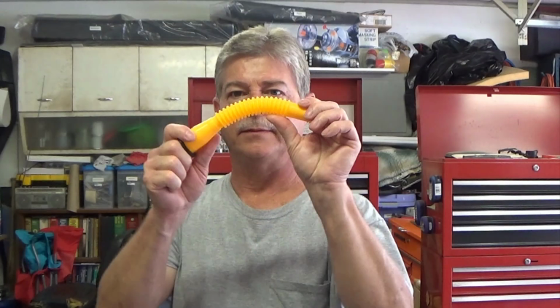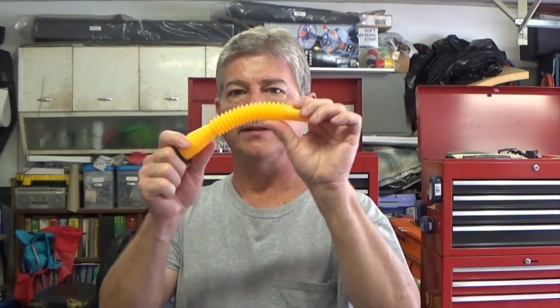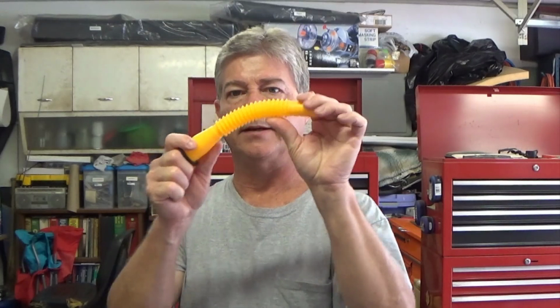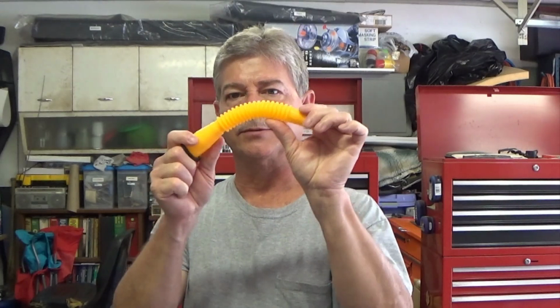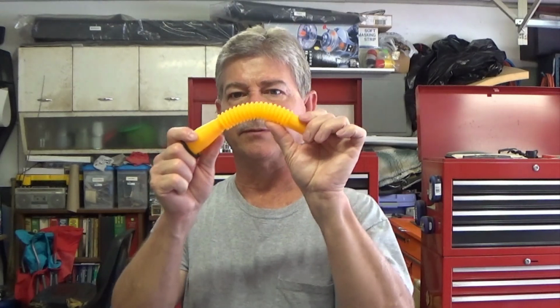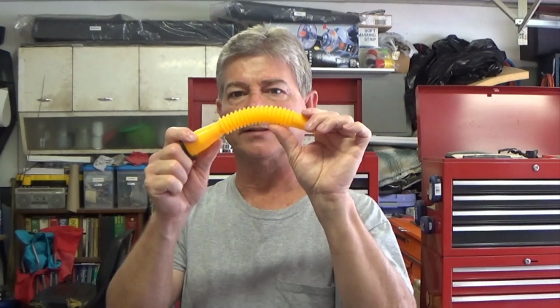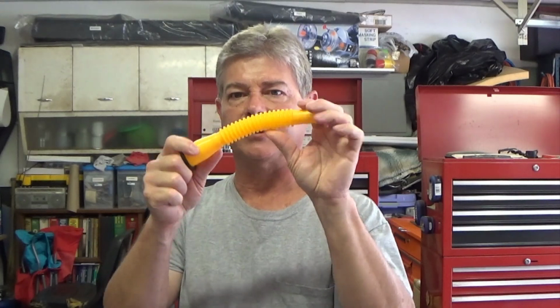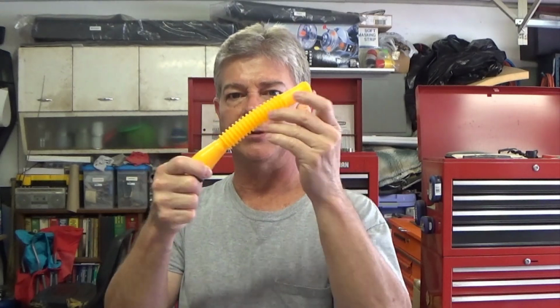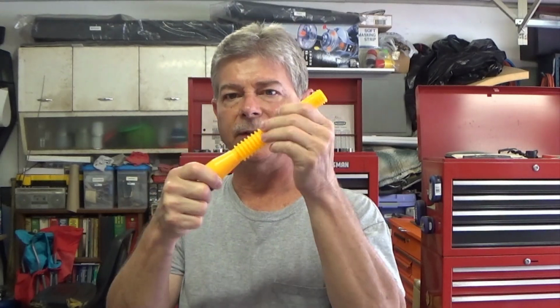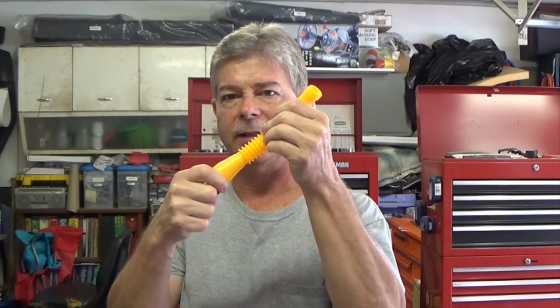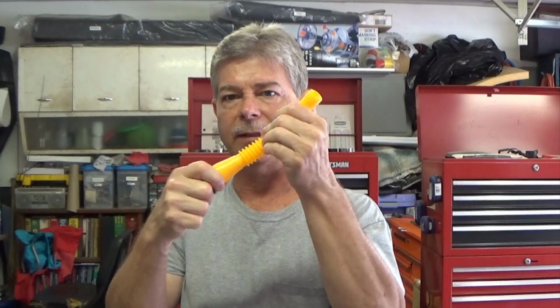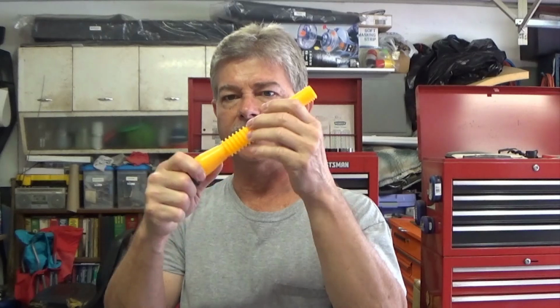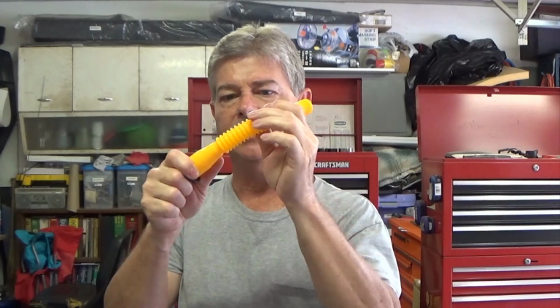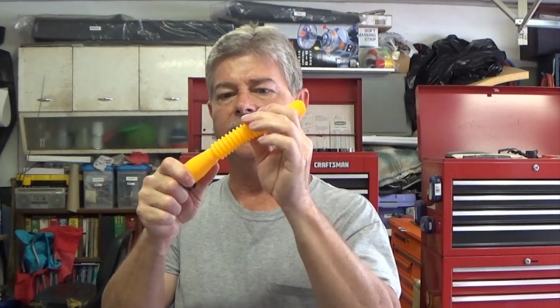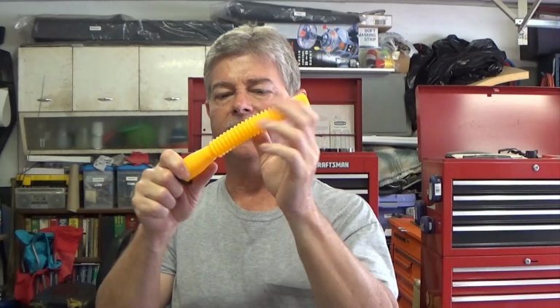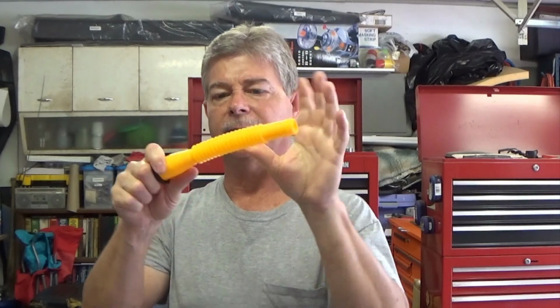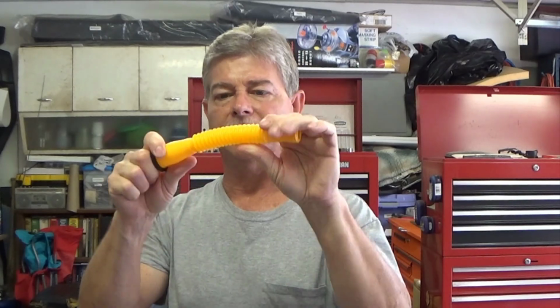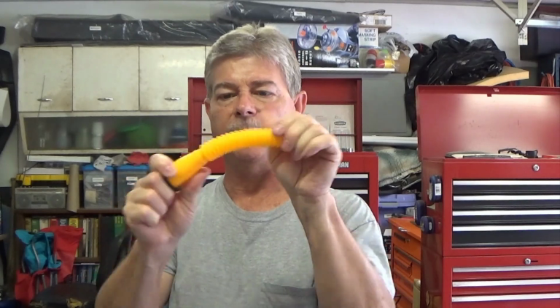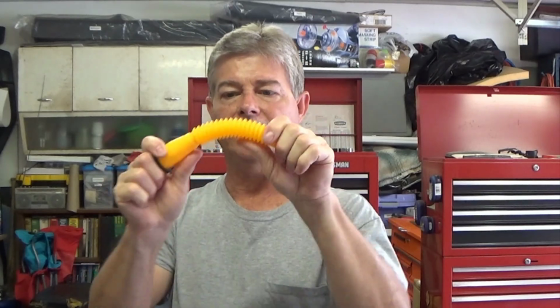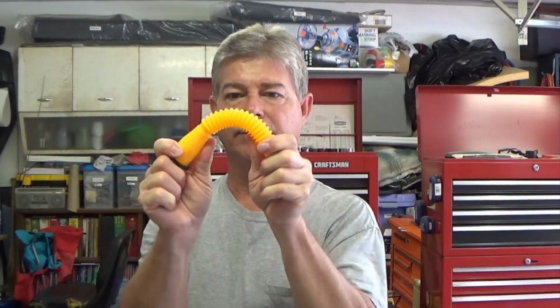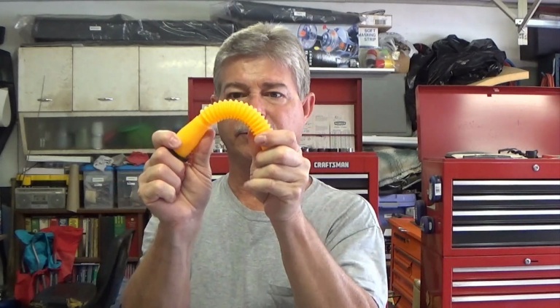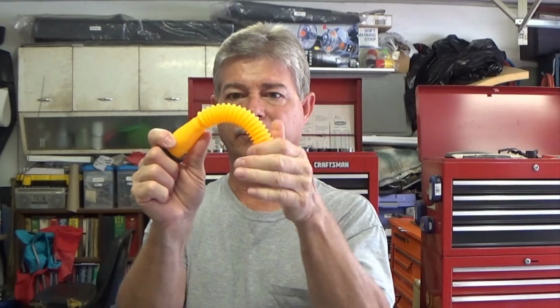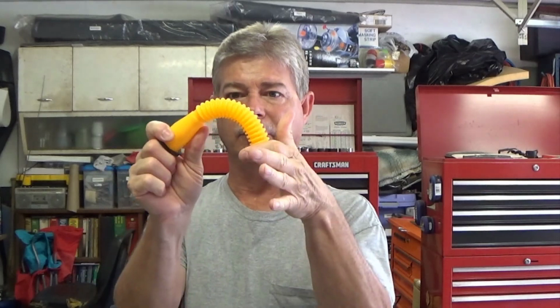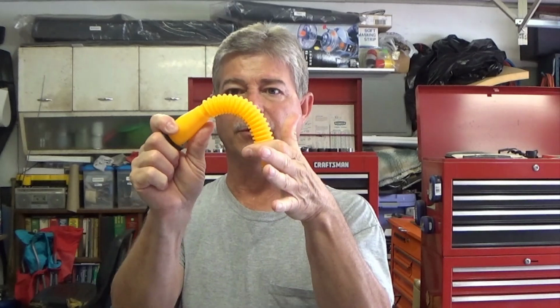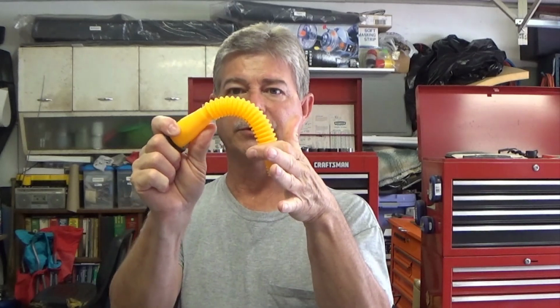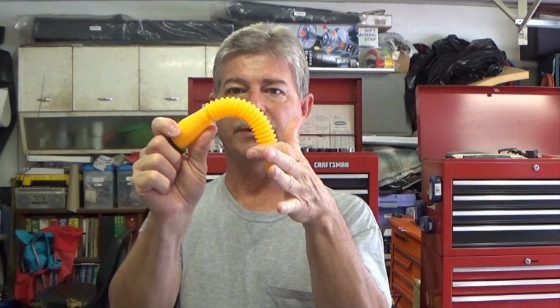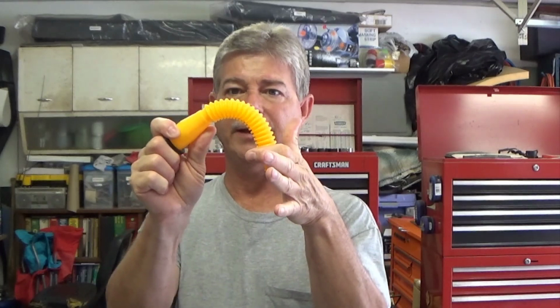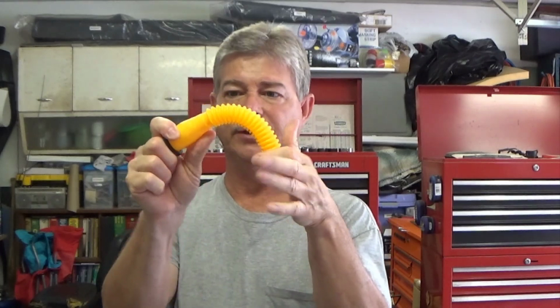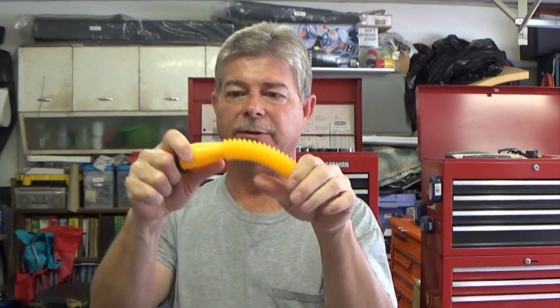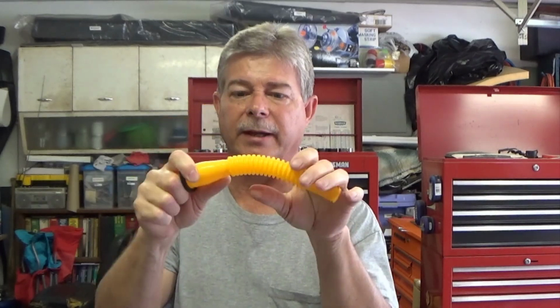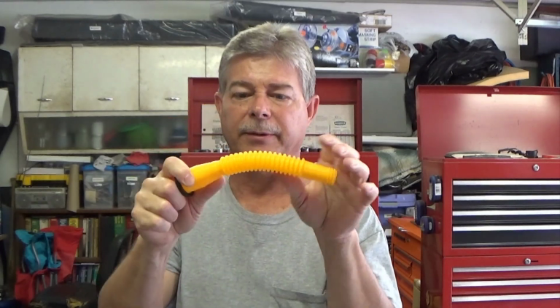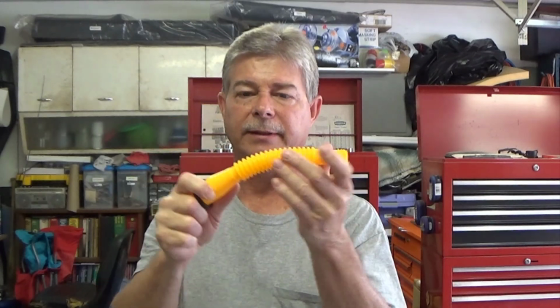These nozzles are flexible, so you can see that if you need to — almost do that — you can do that with it.